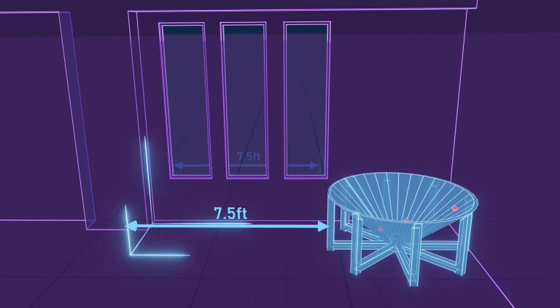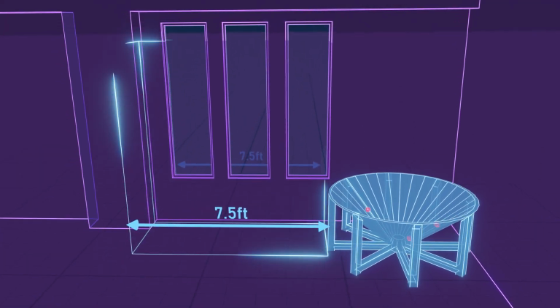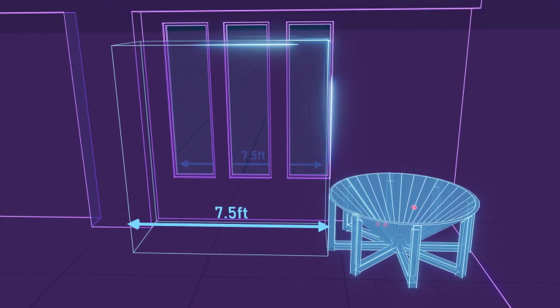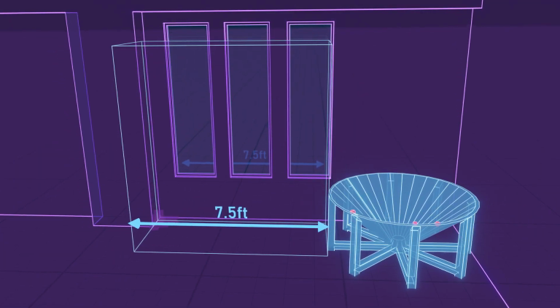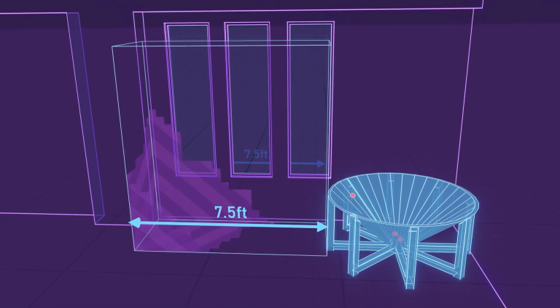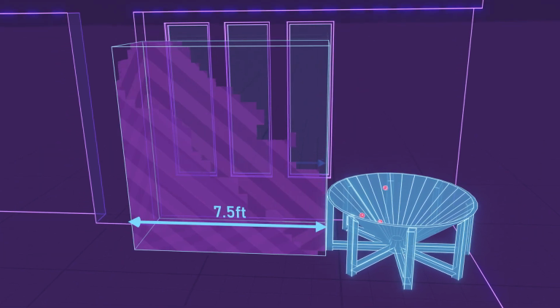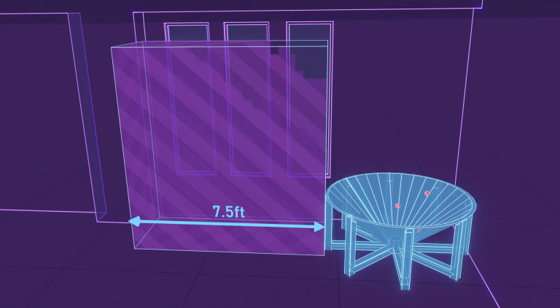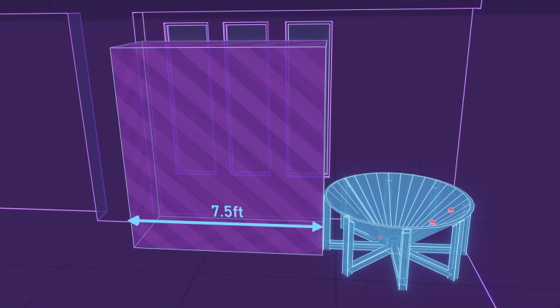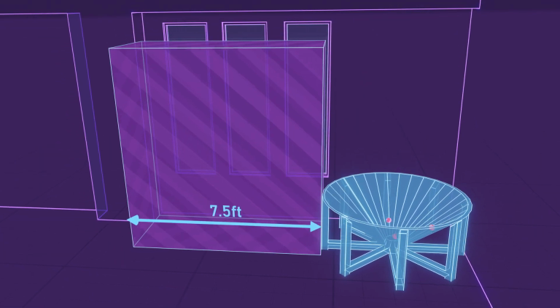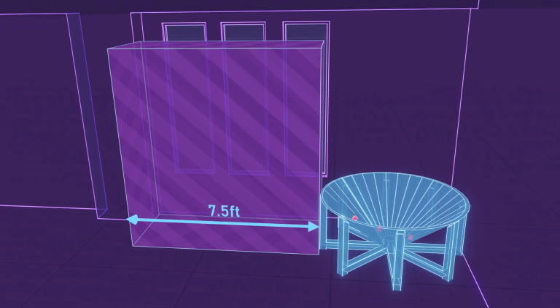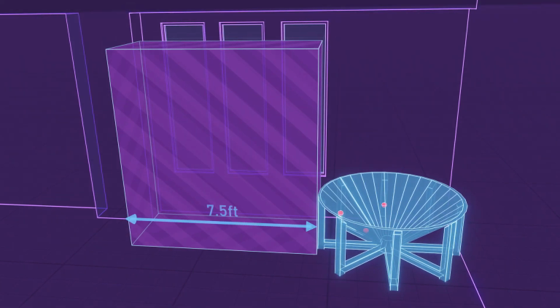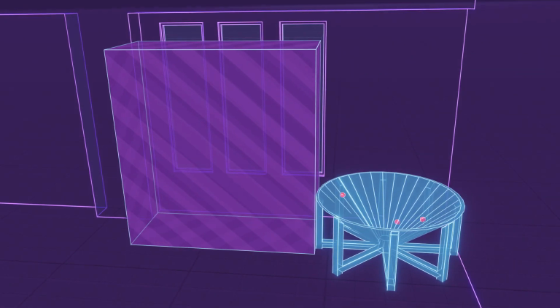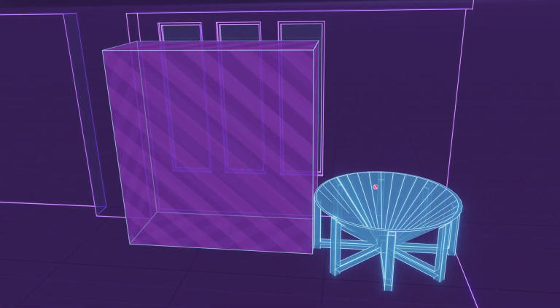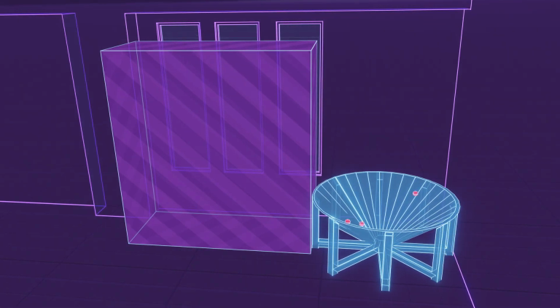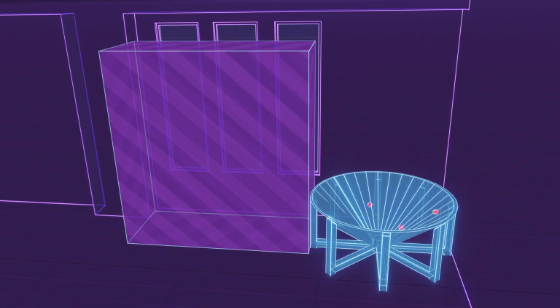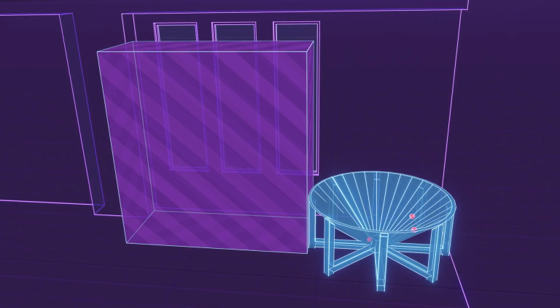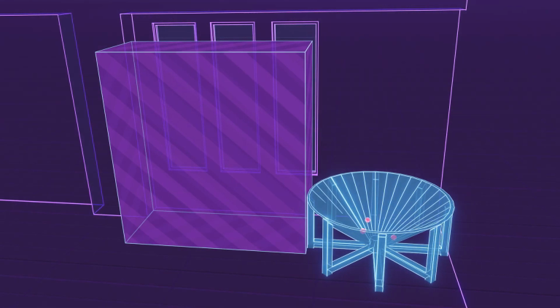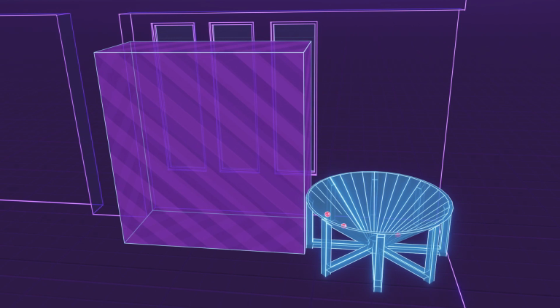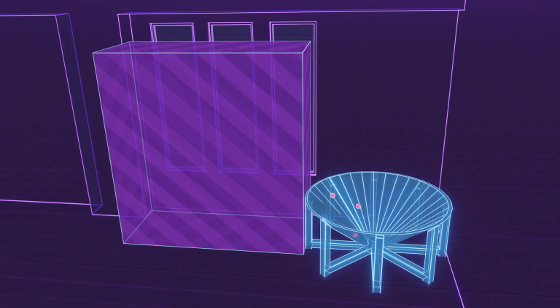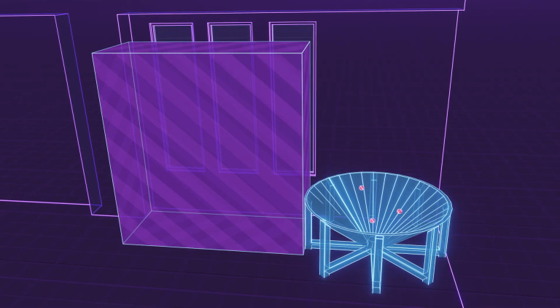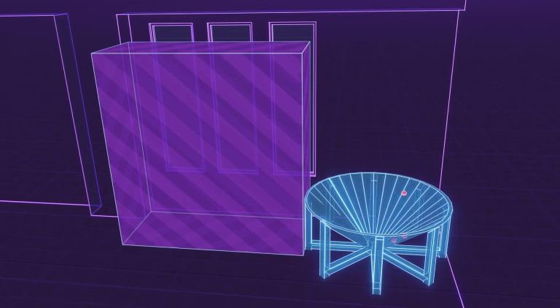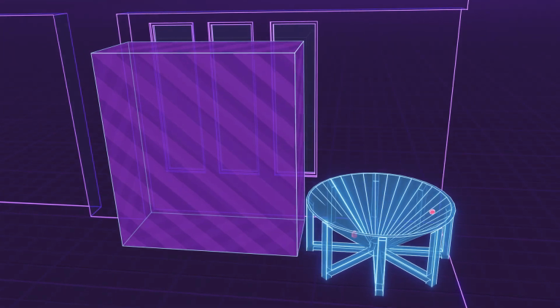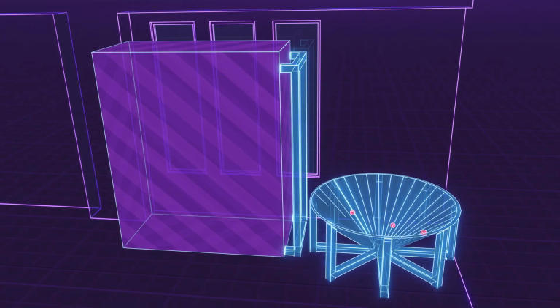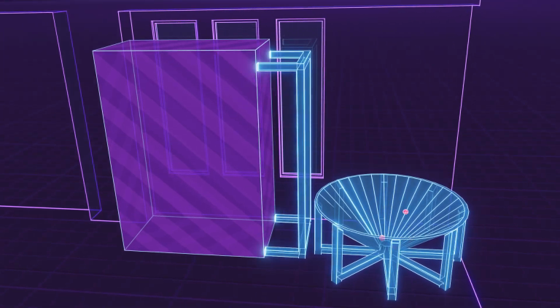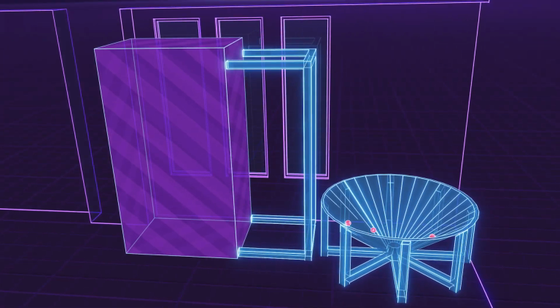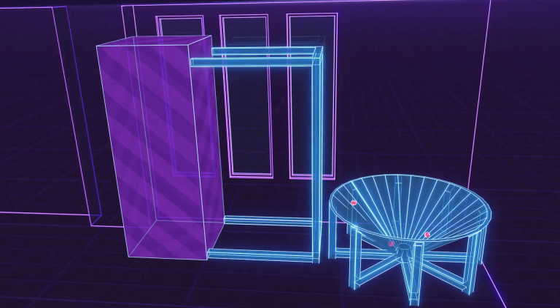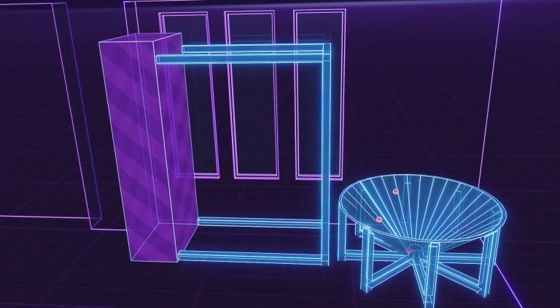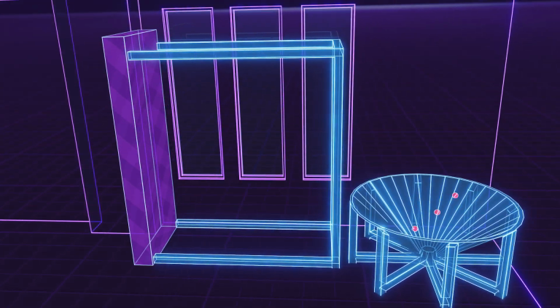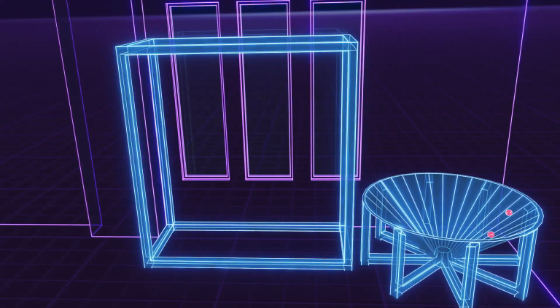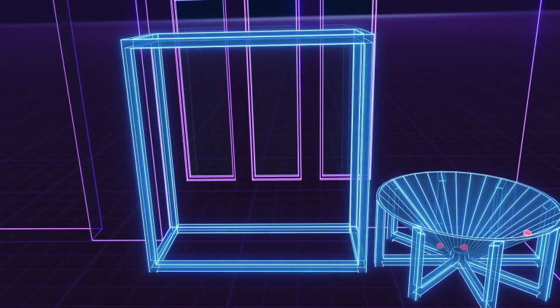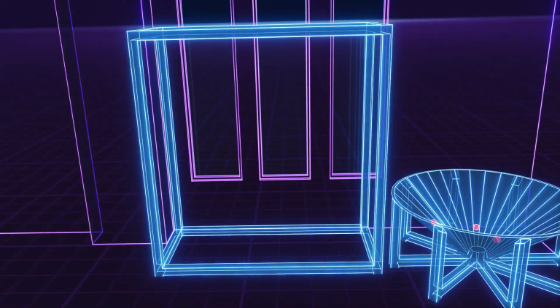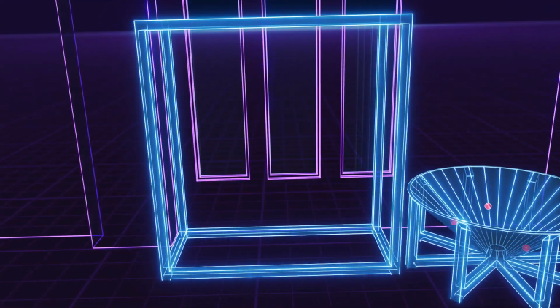In the last video, we came up with a rough outline for the ball machine's superstructure. In this video, we're going to start building it.